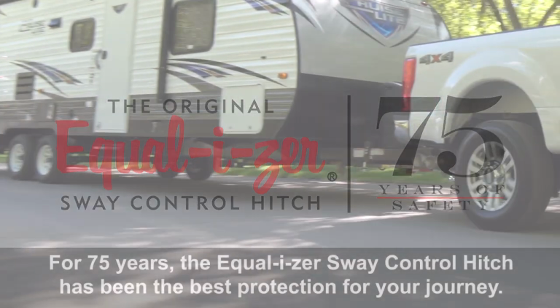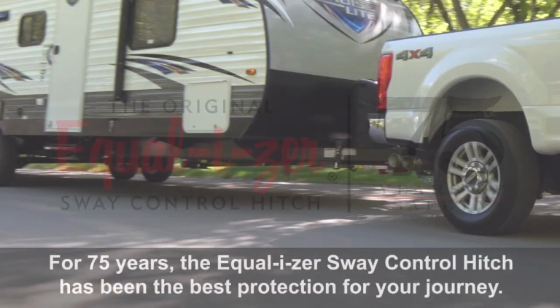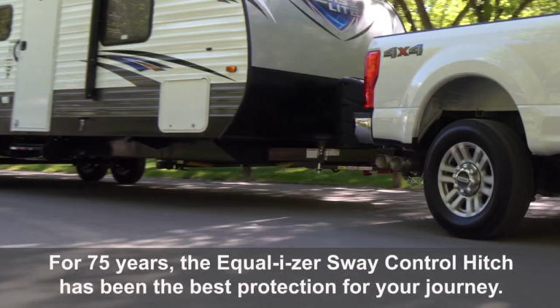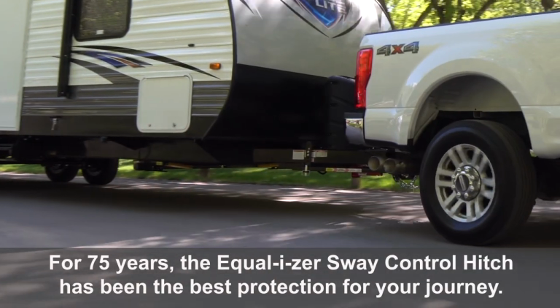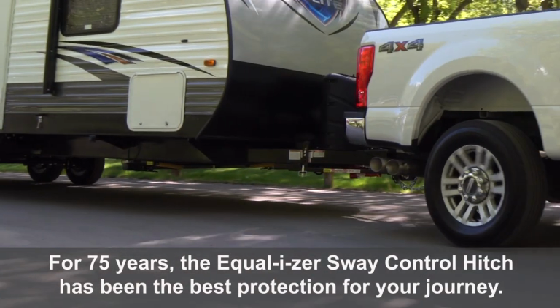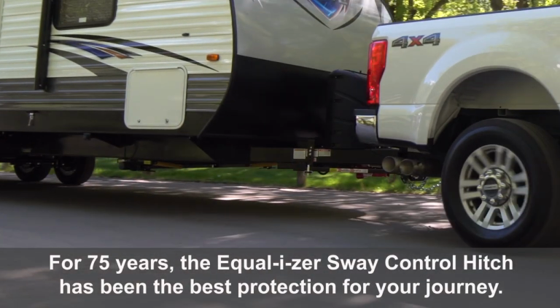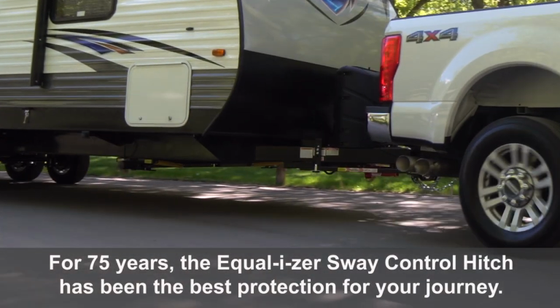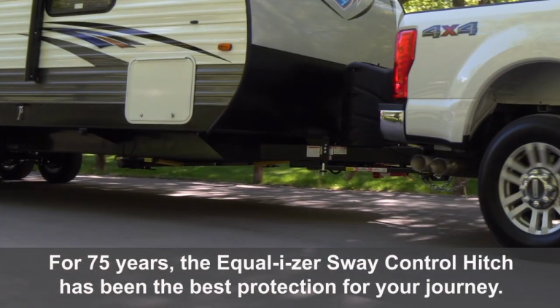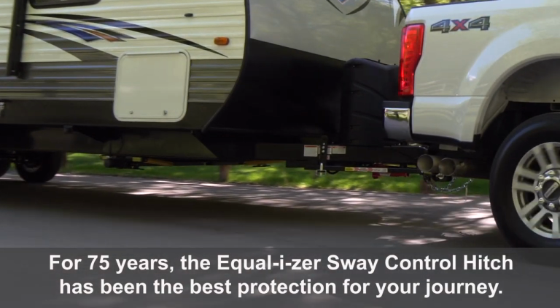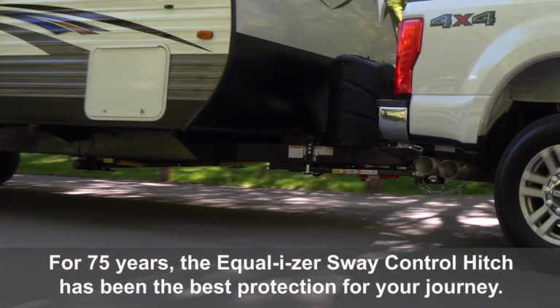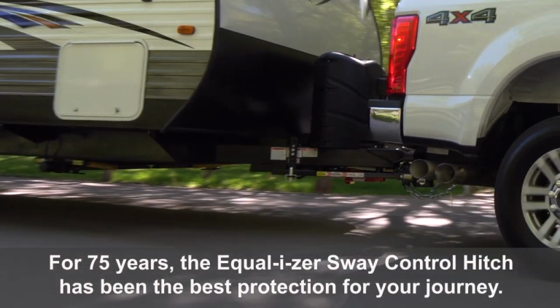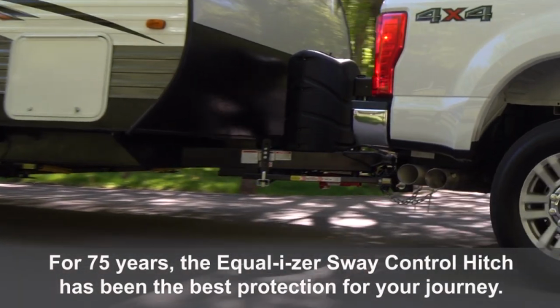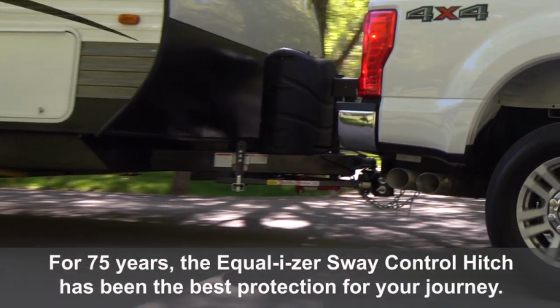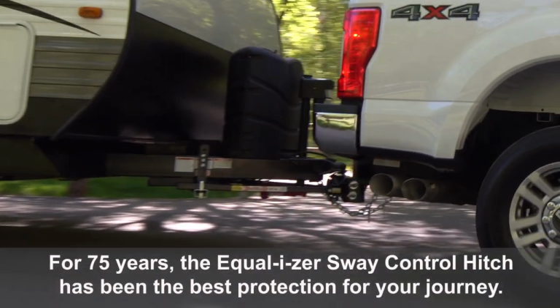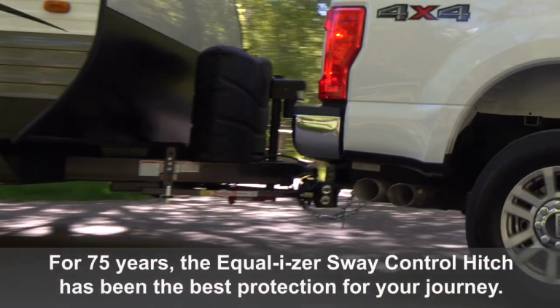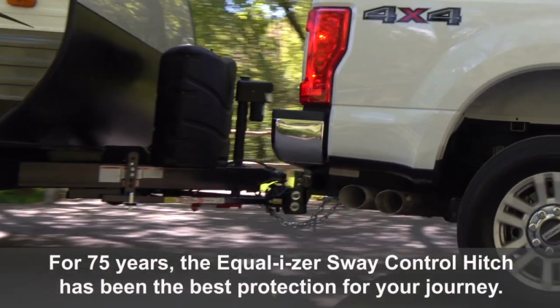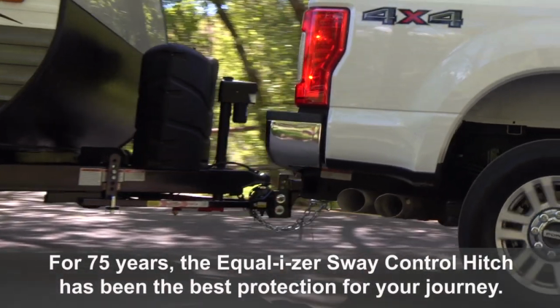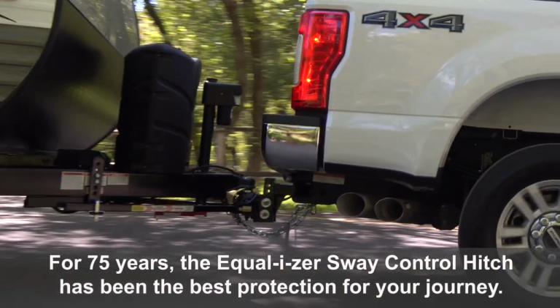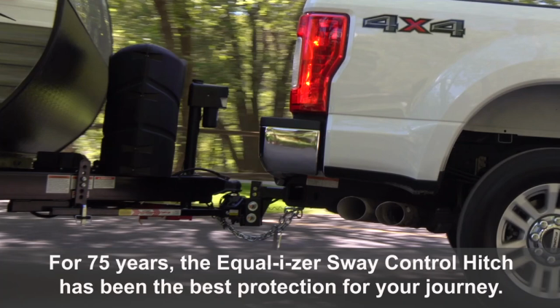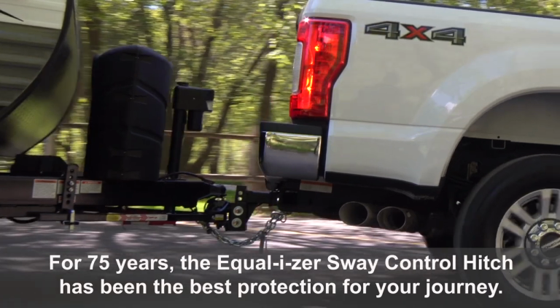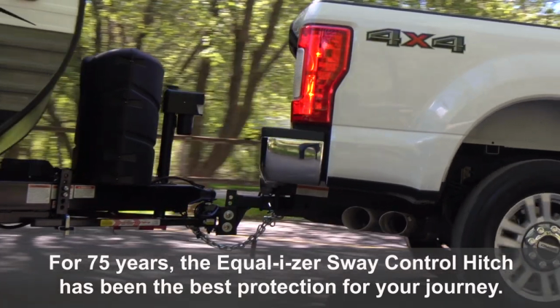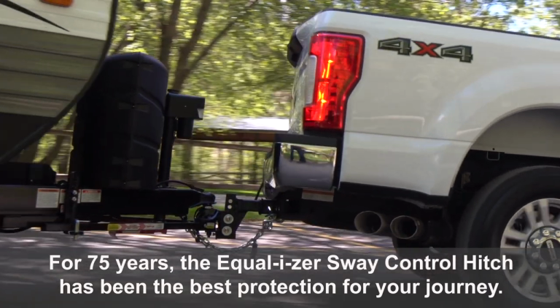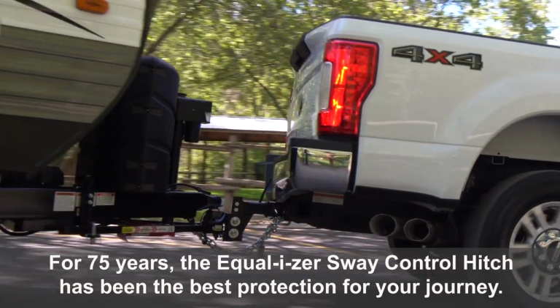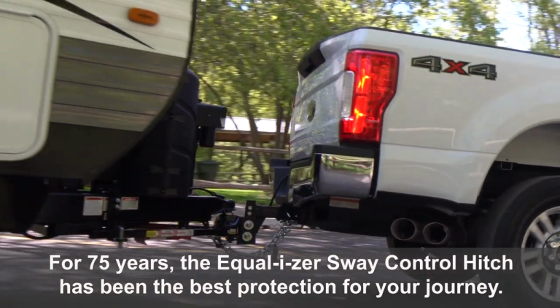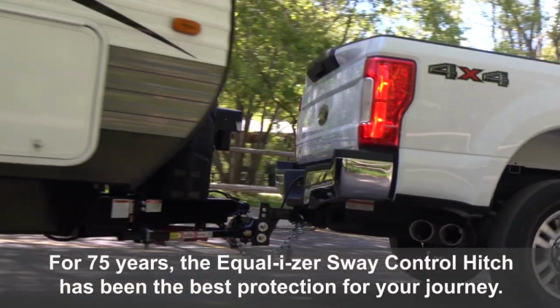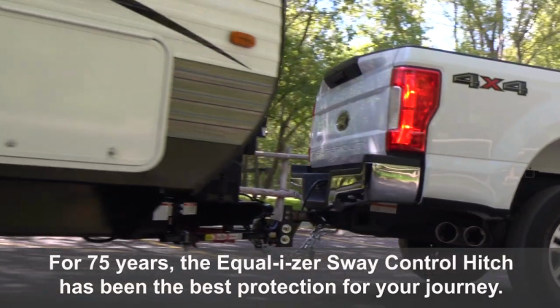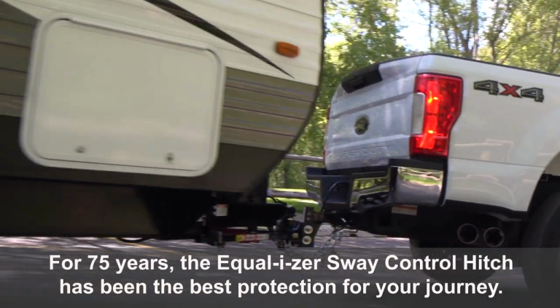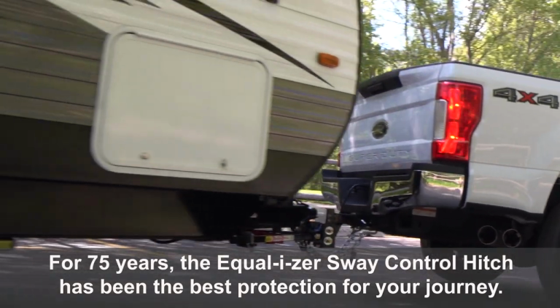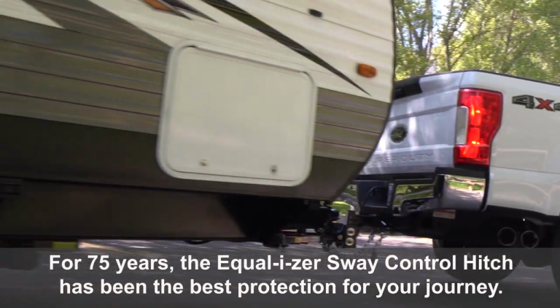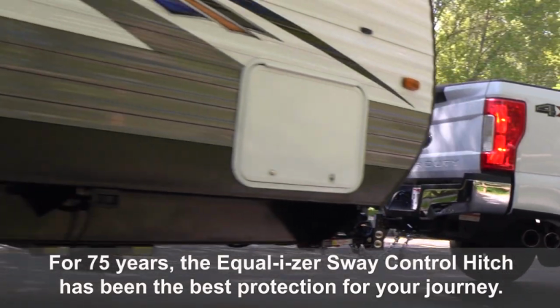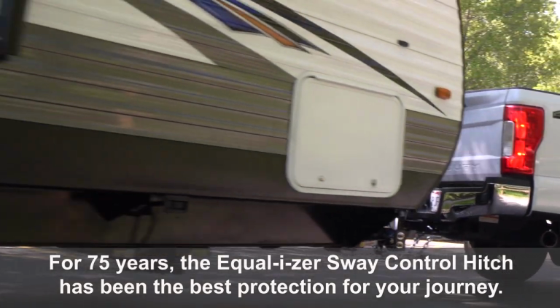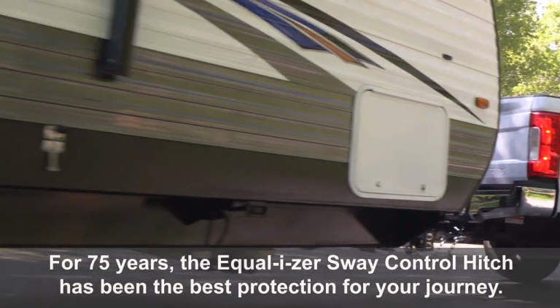For 75 years, the Equalizer Sway Control Hitch has been the best protection for your journey.